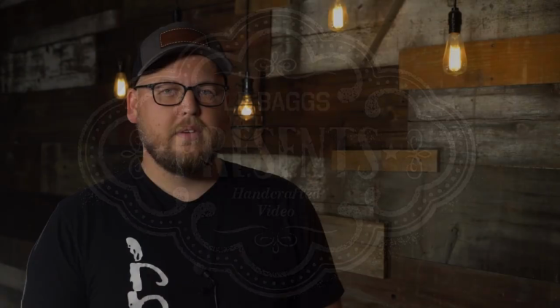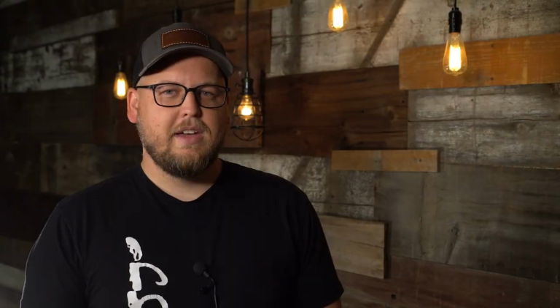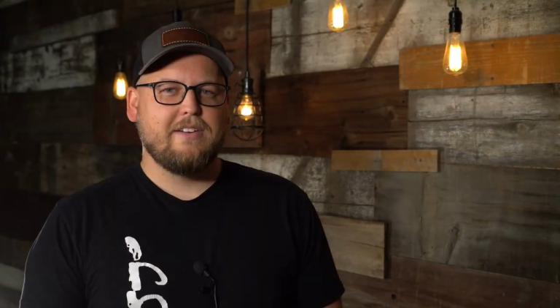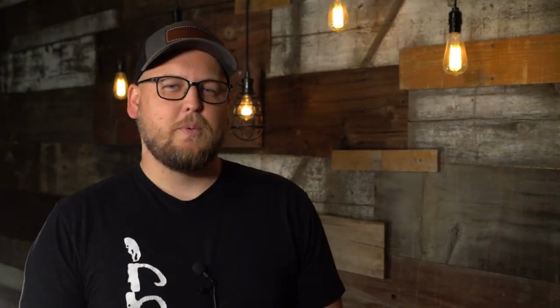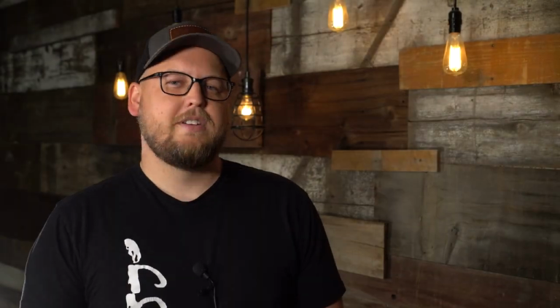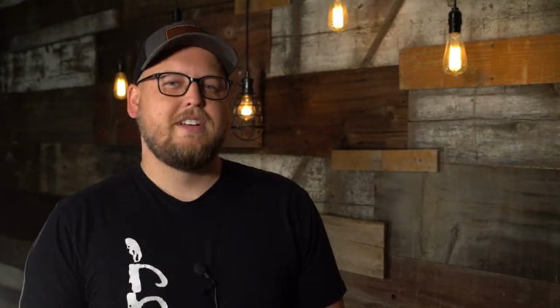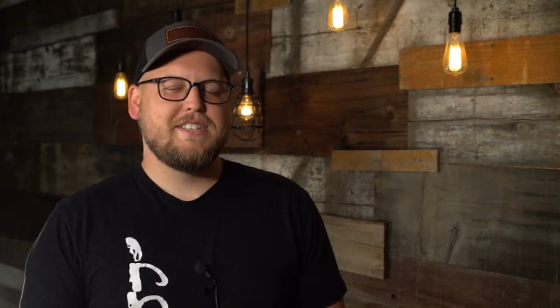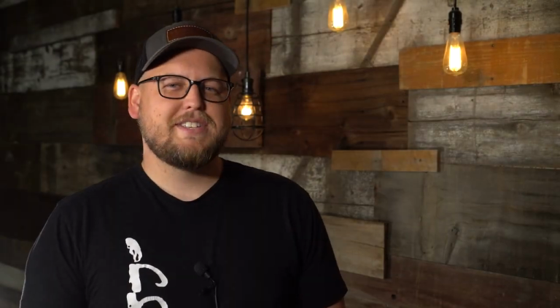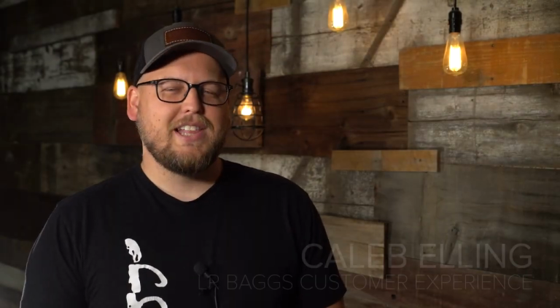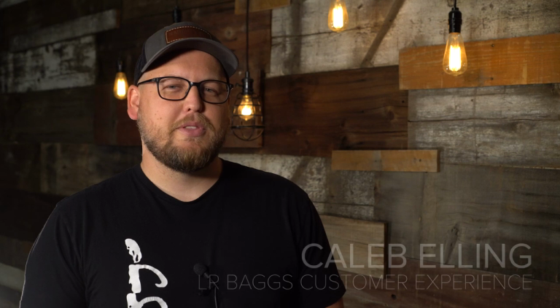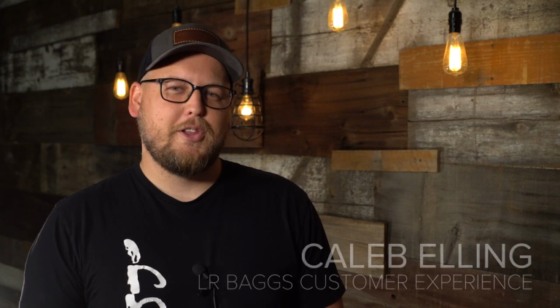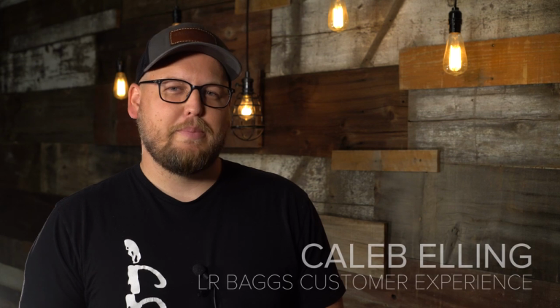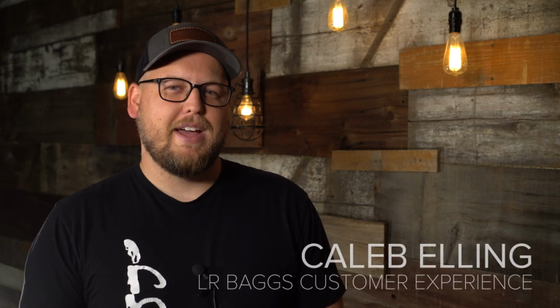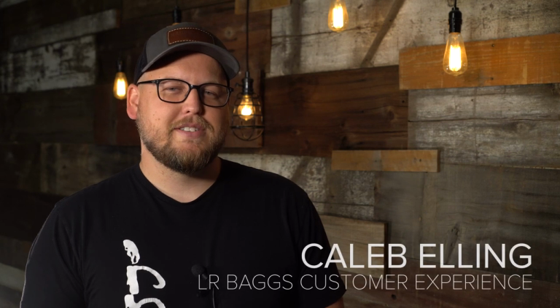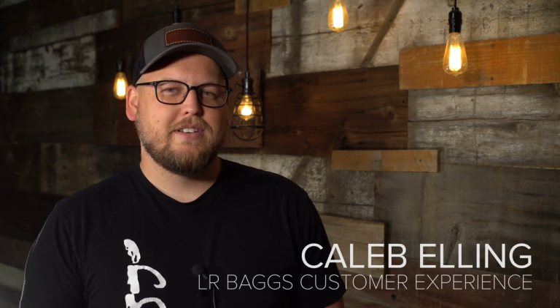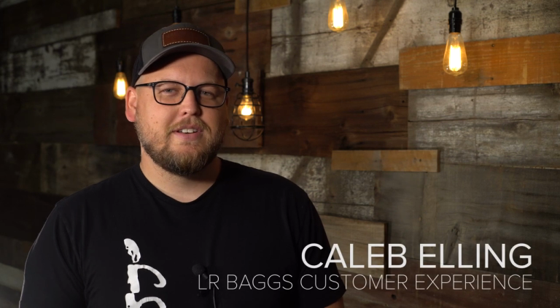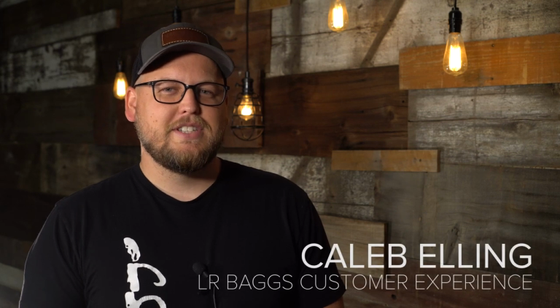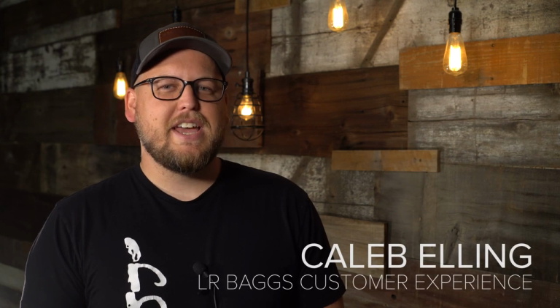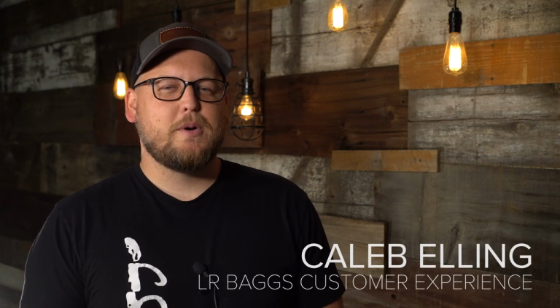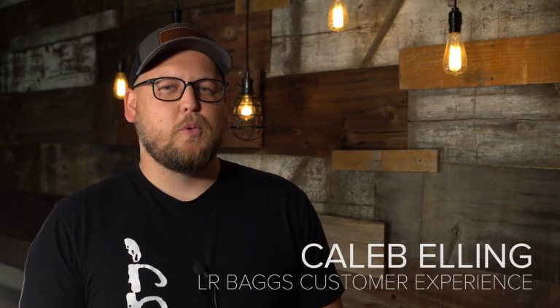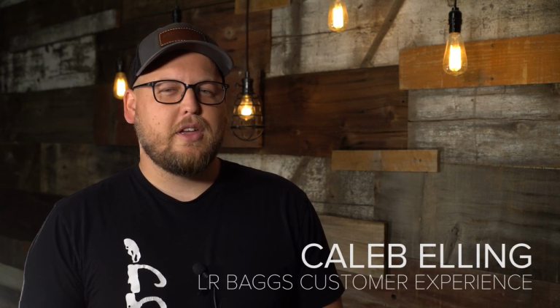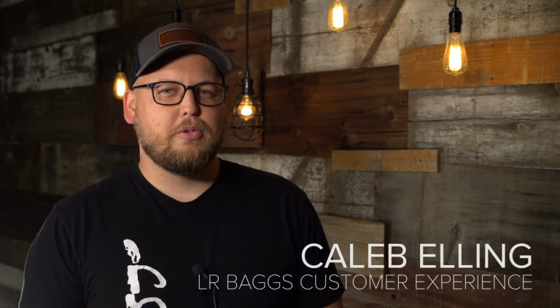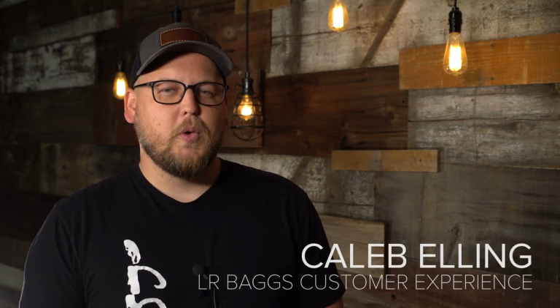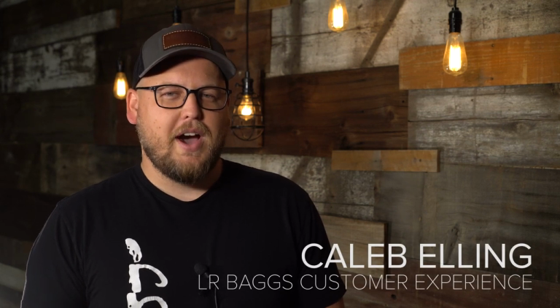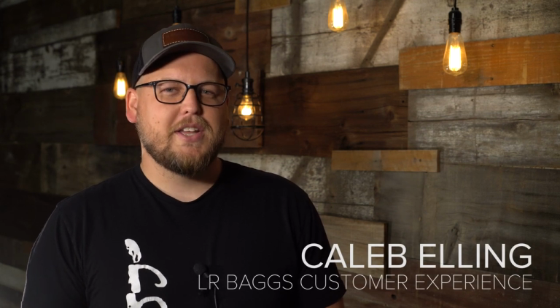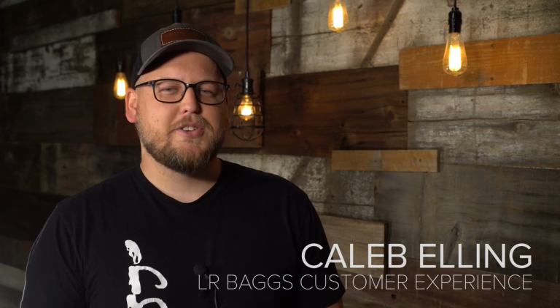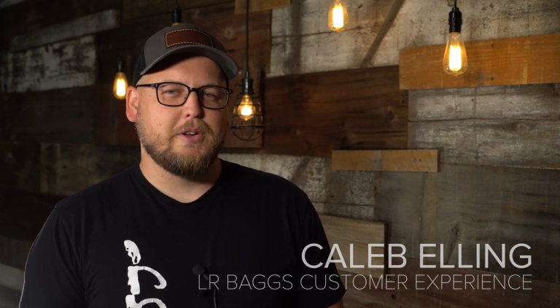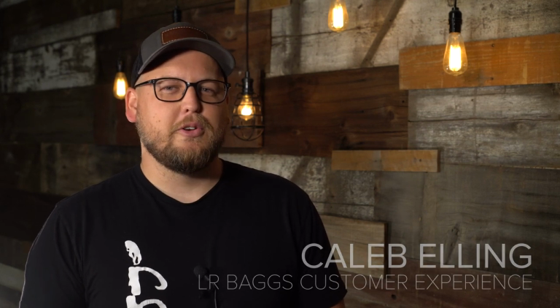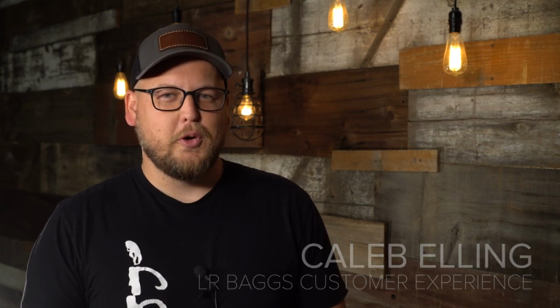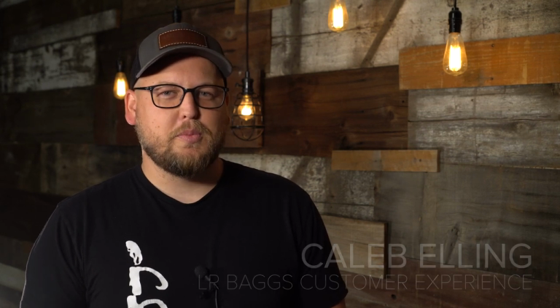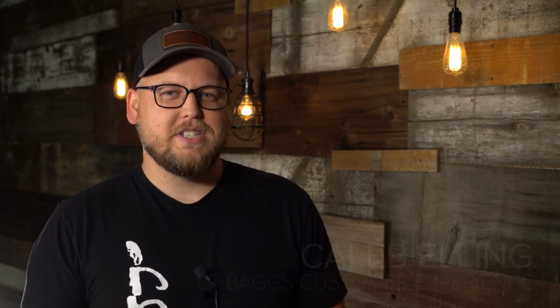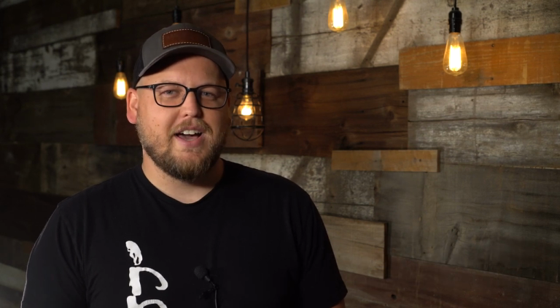Hey everyone, this is Caleb with LR Bags. Today I want to walk you through how to get started with your VoicePrint DI.